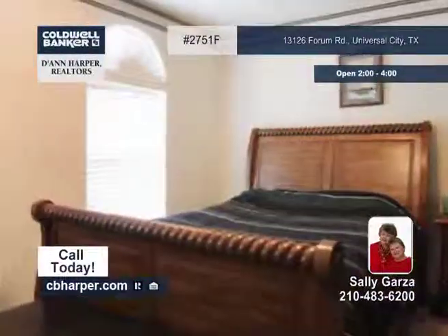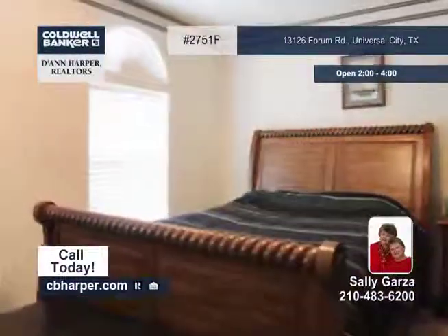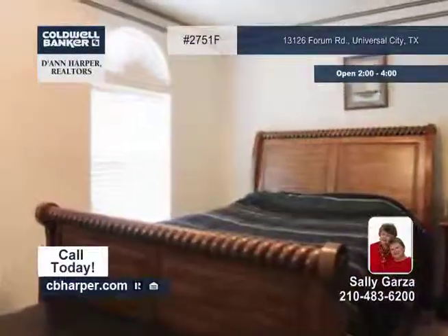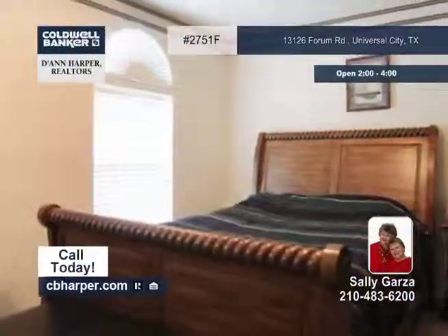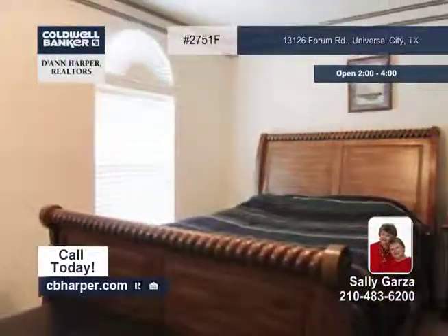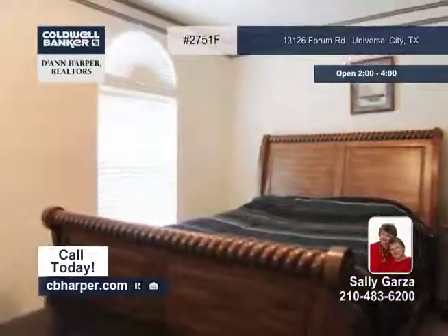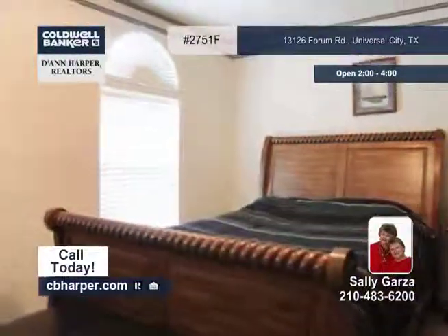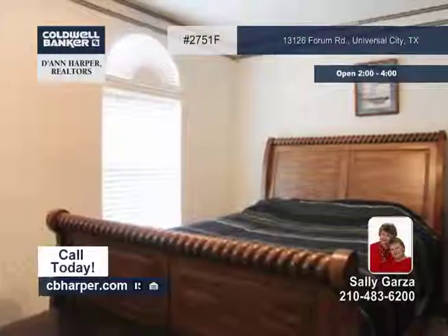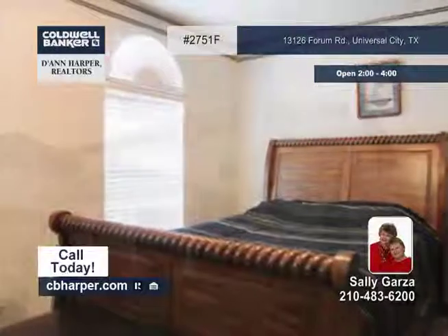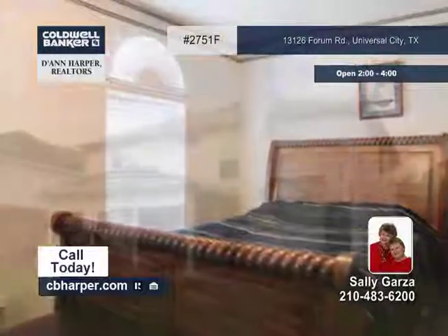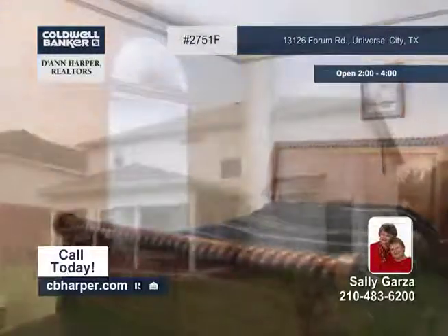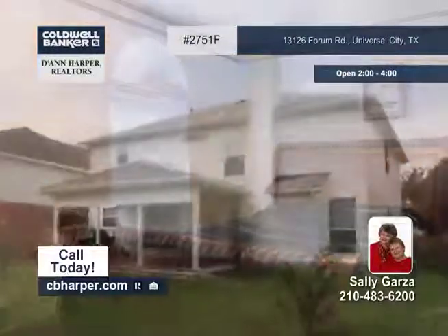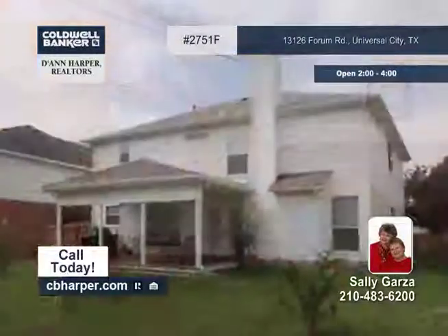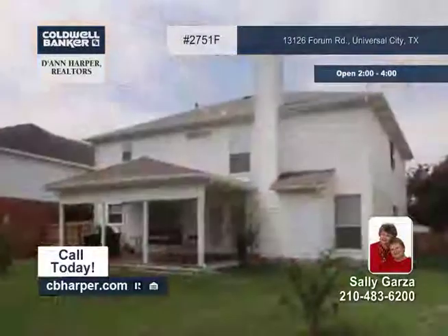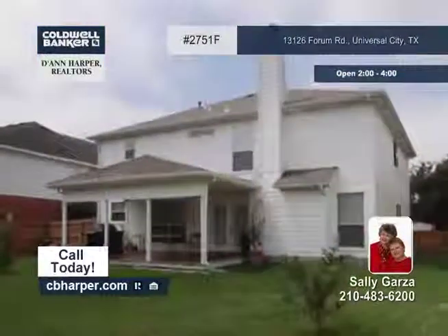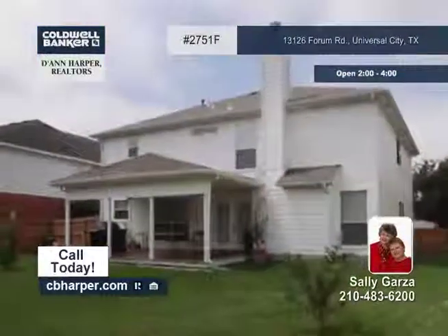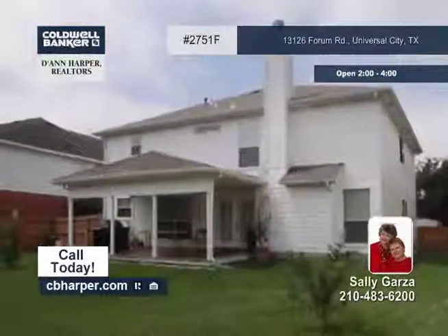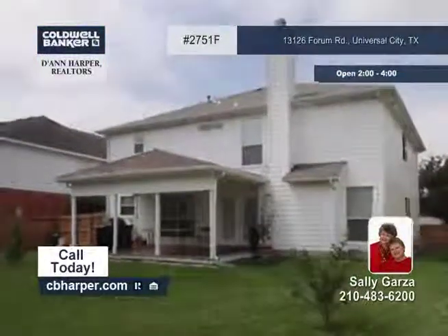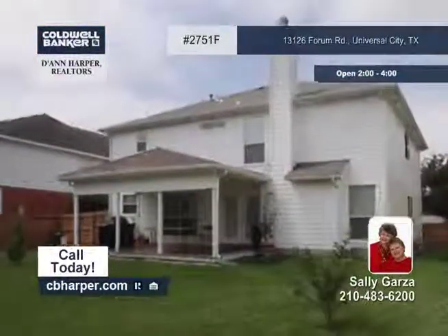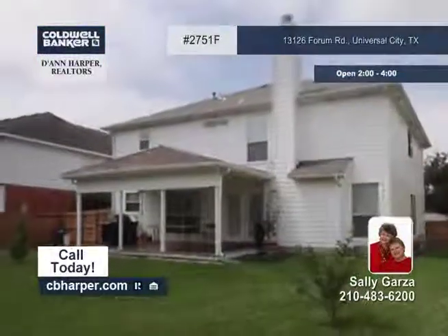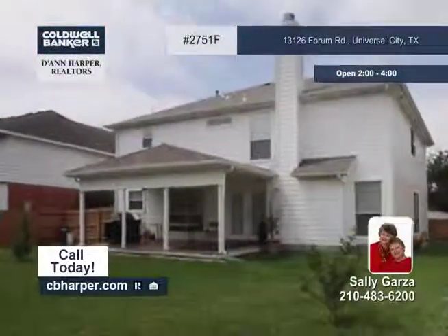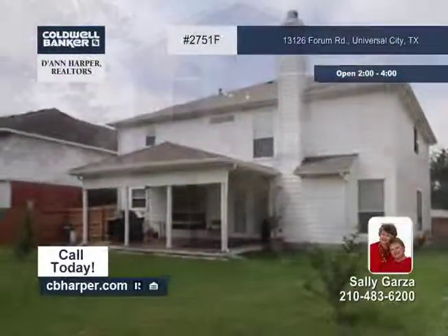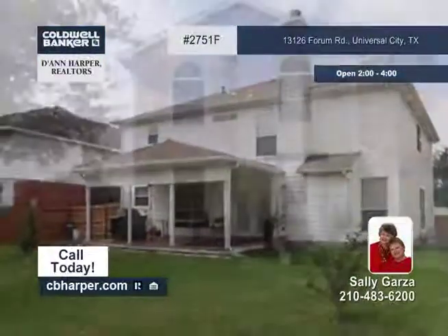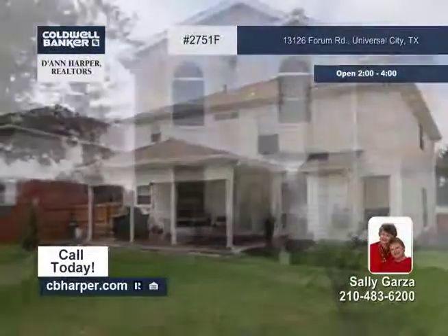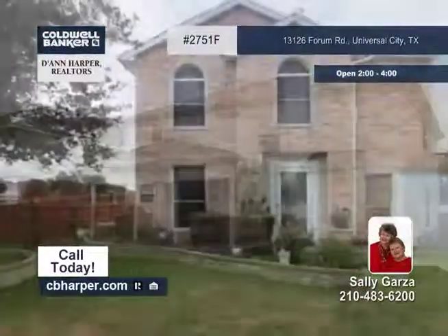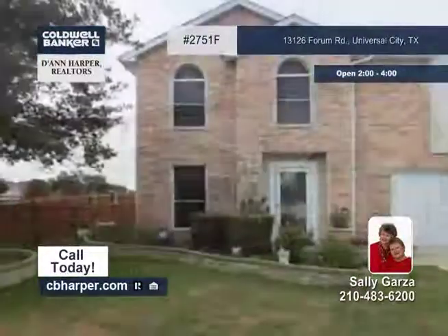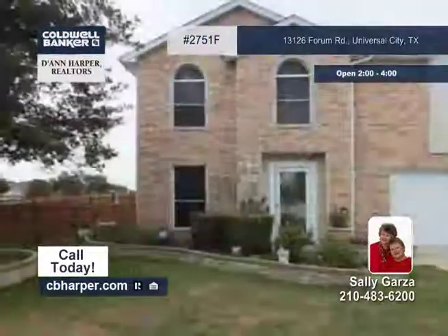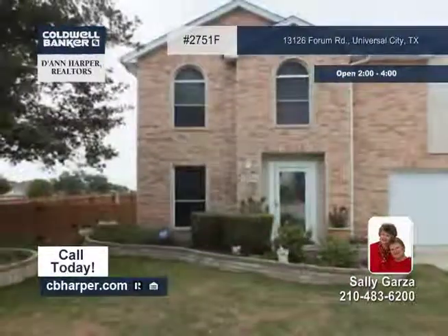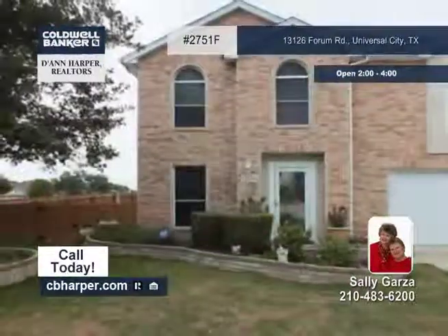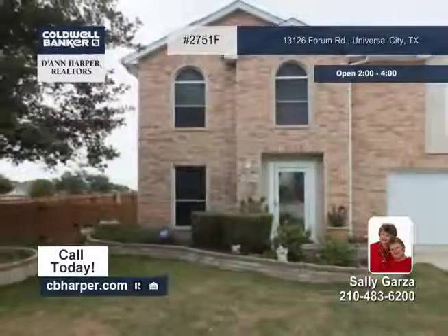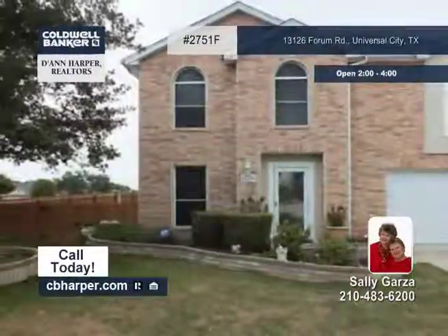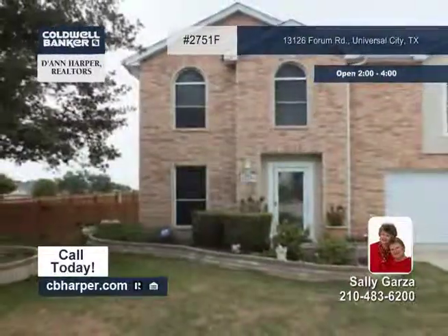There's carpet and ceramic tile flooring throughout this home. Schedule your private tour with Sally.